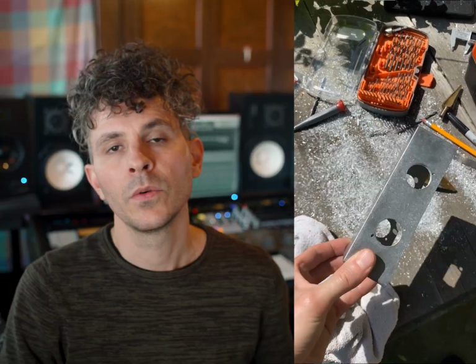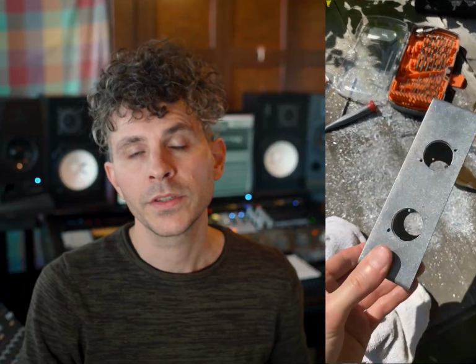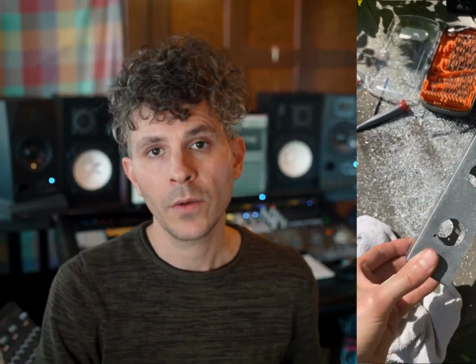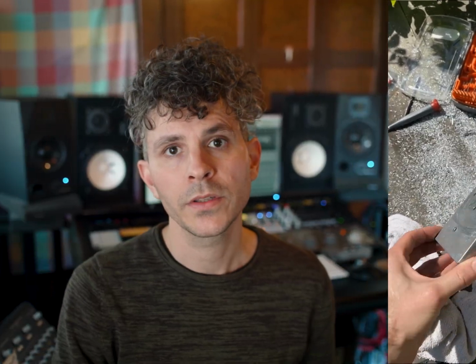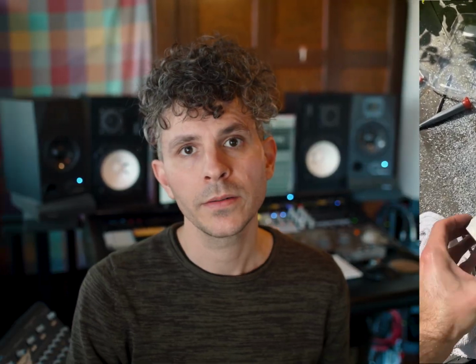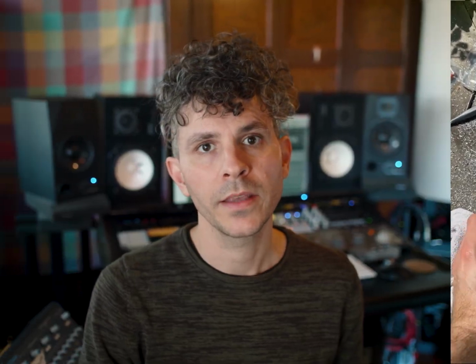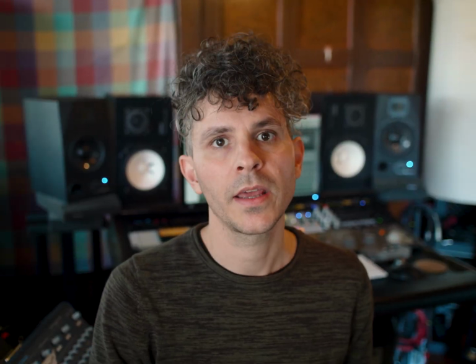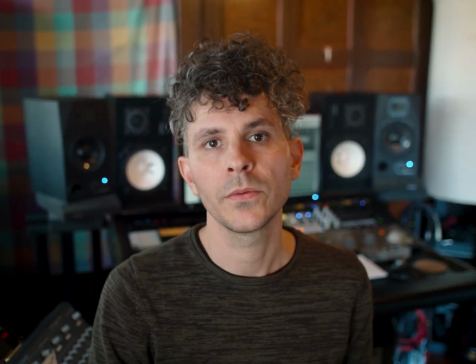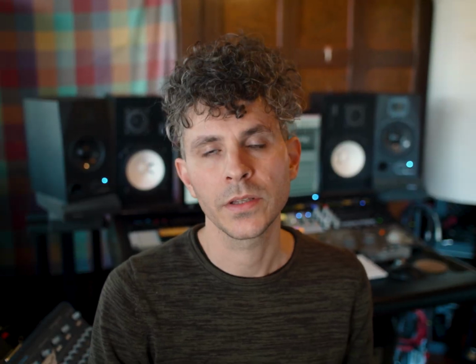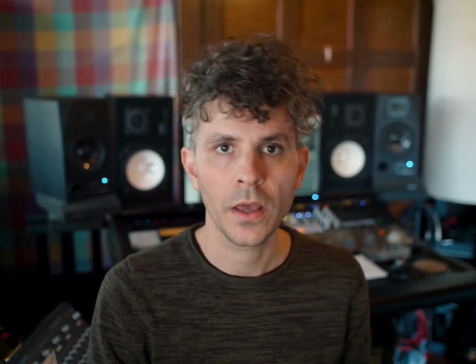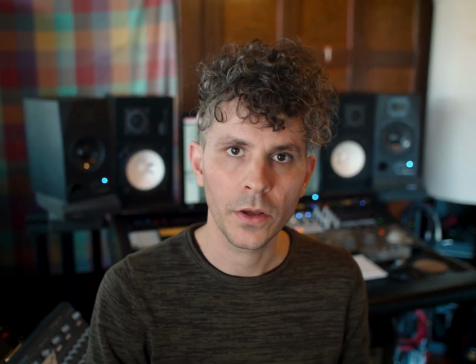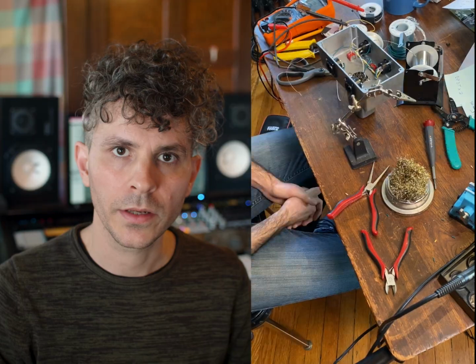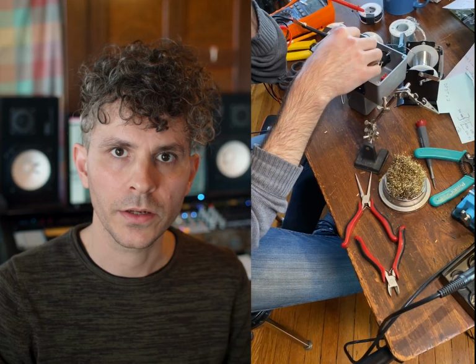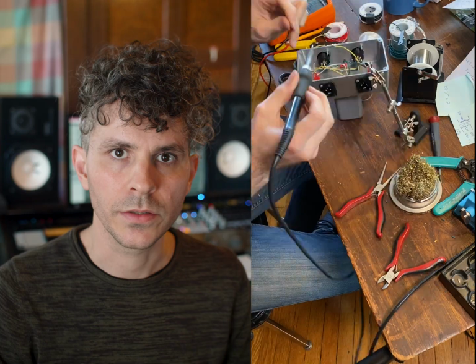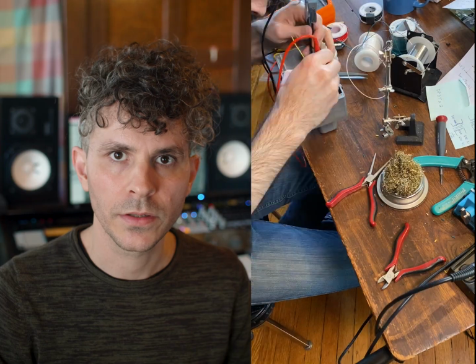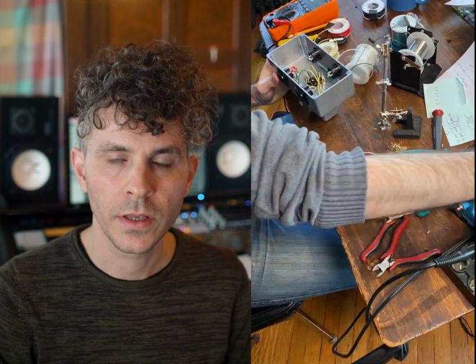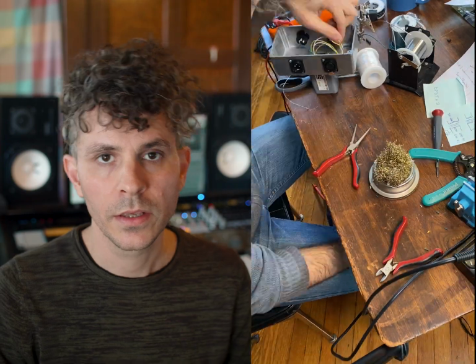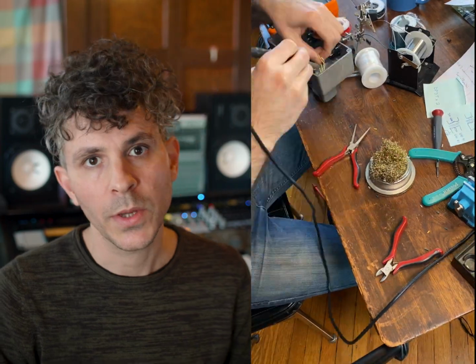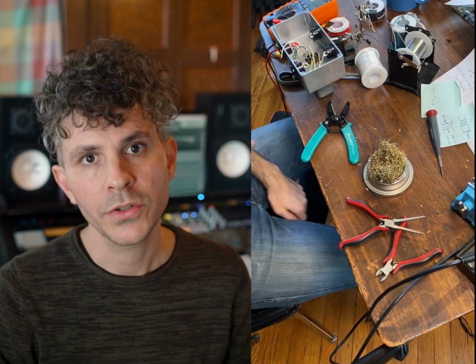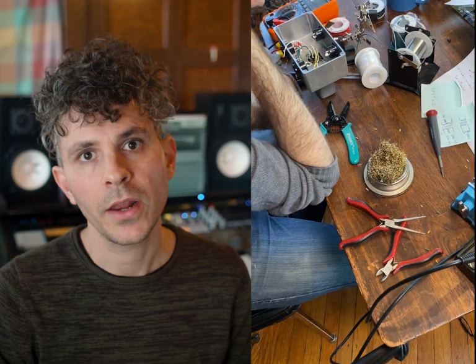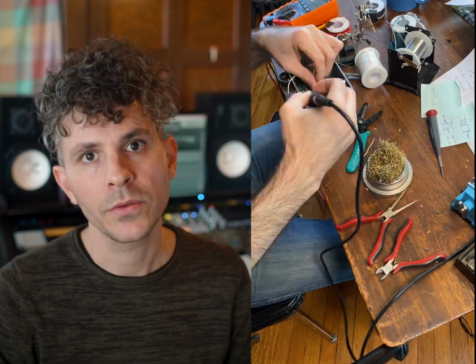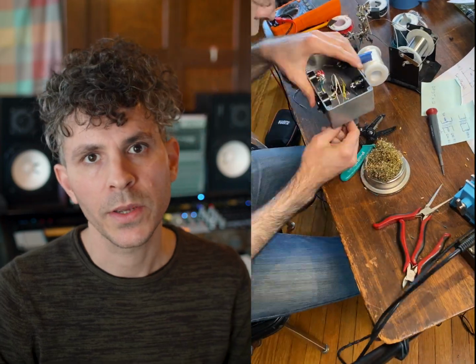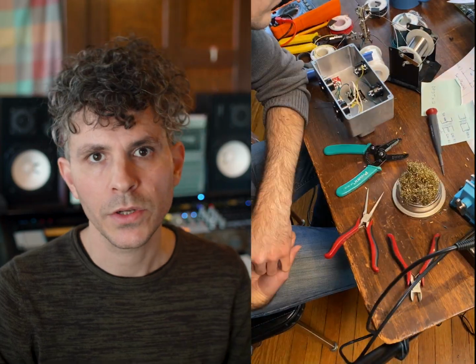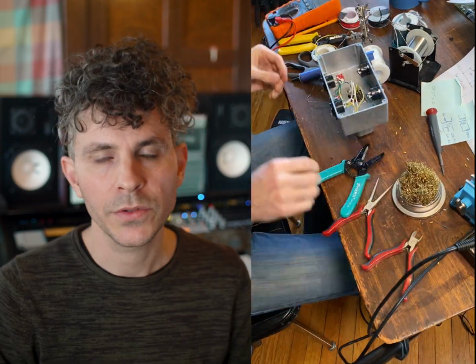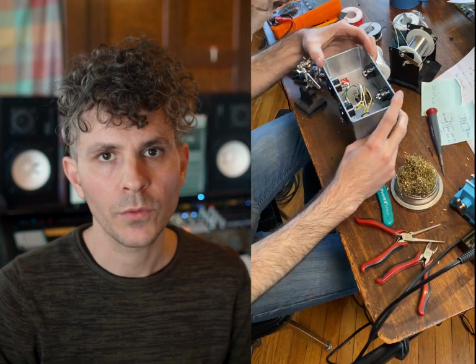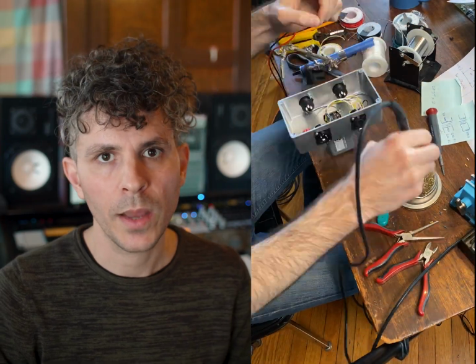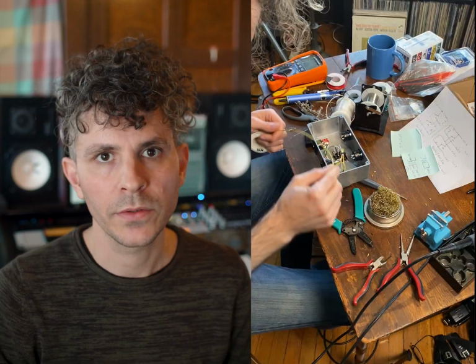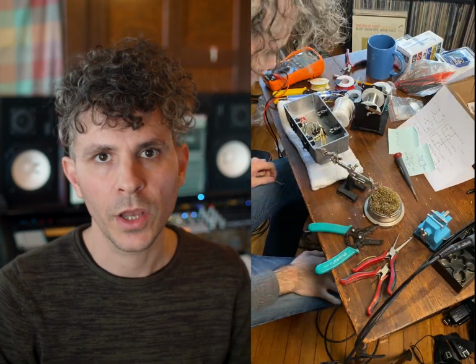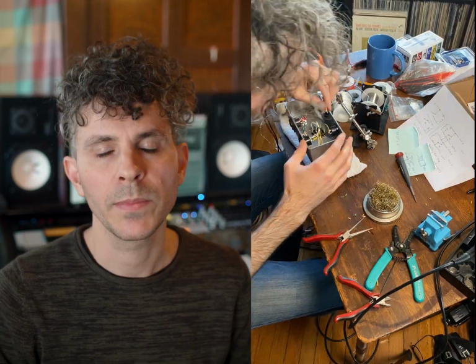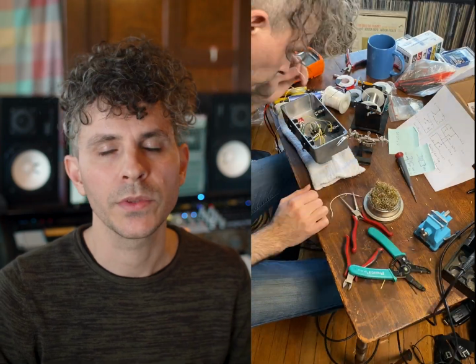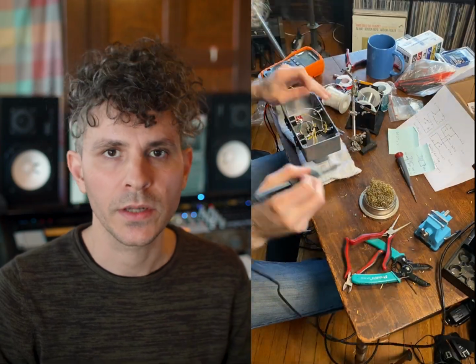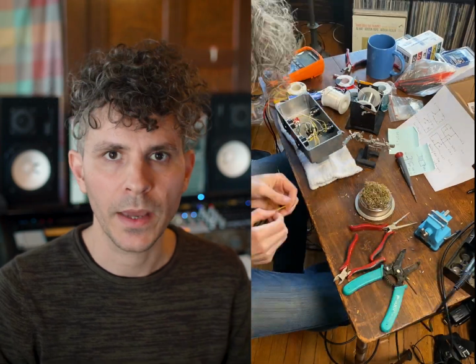Once that was done, I set out to solder all the connections. Special shout out to my studio tech Robin for helping me with the schematic.